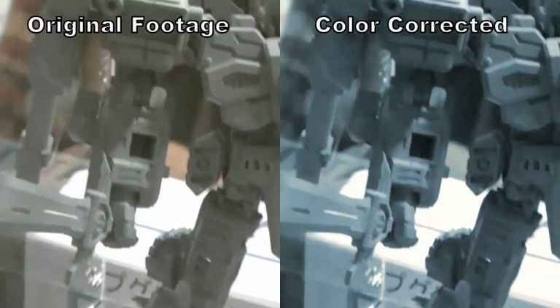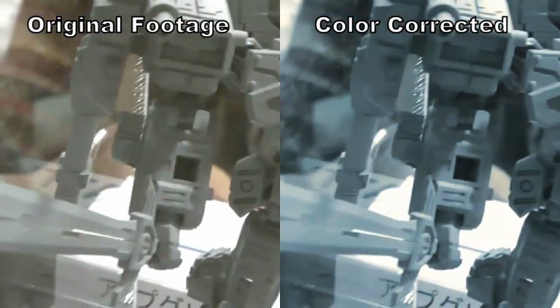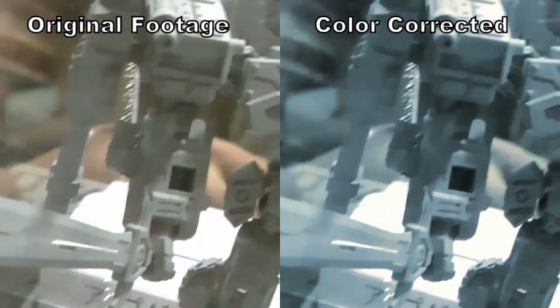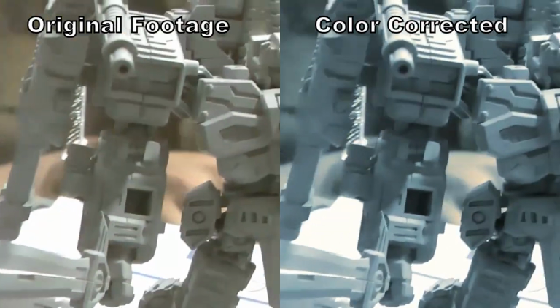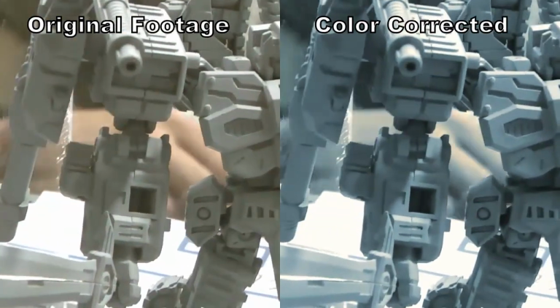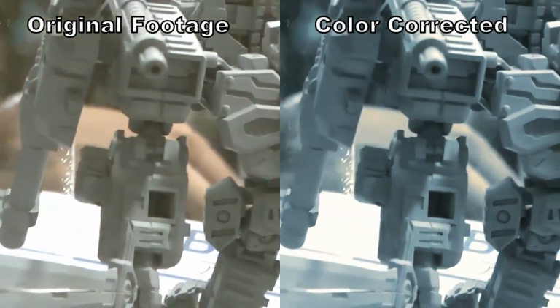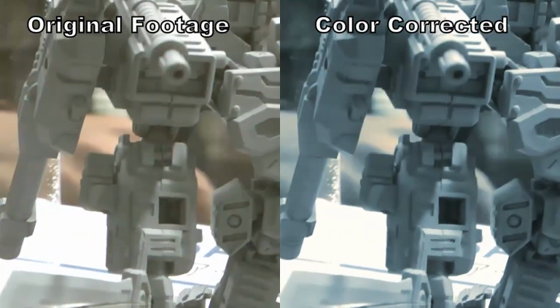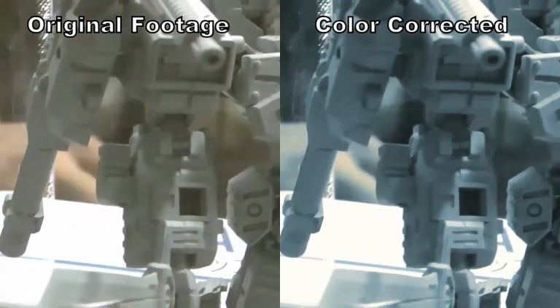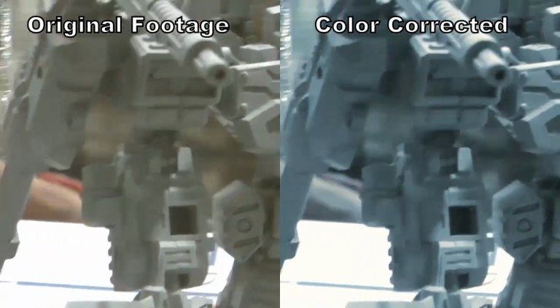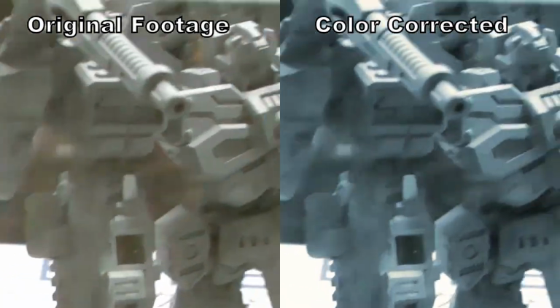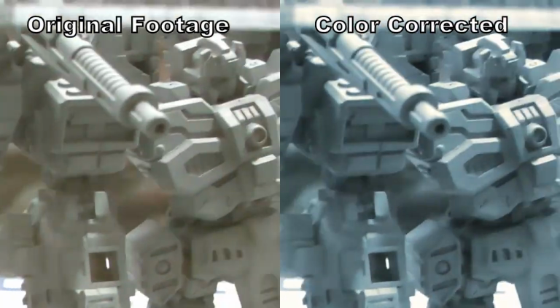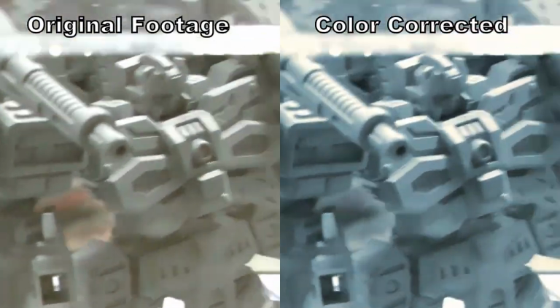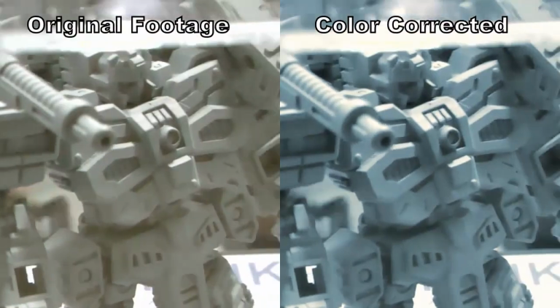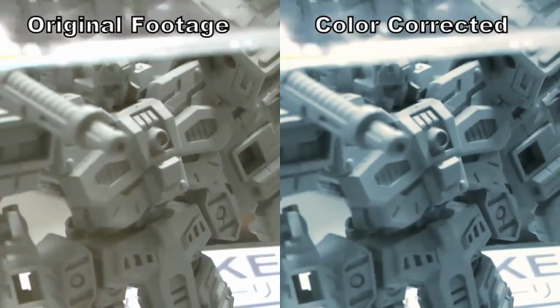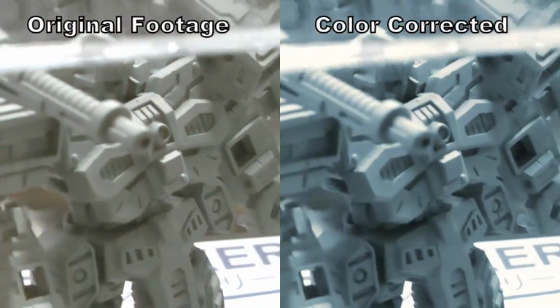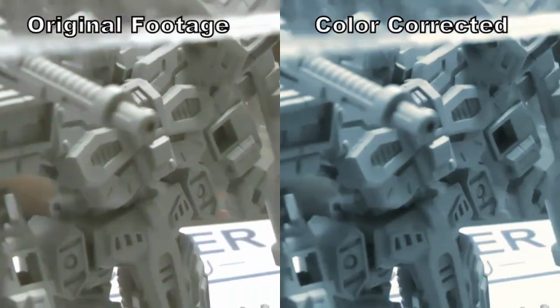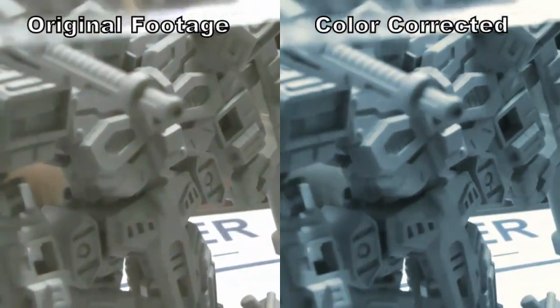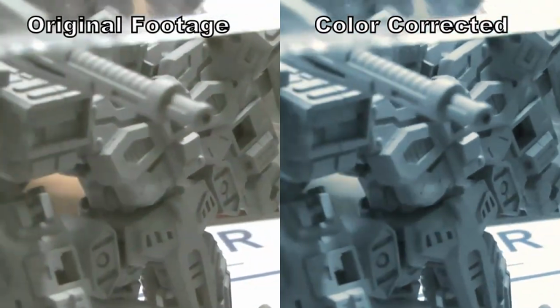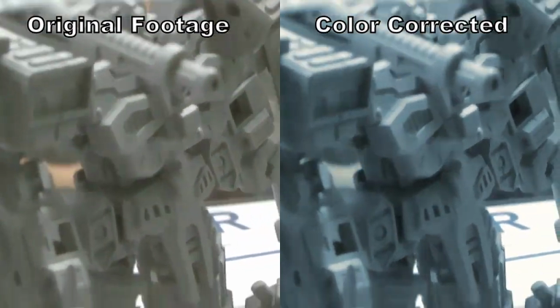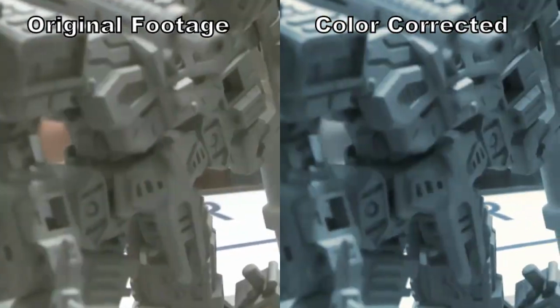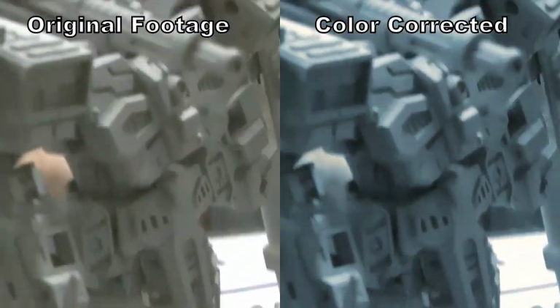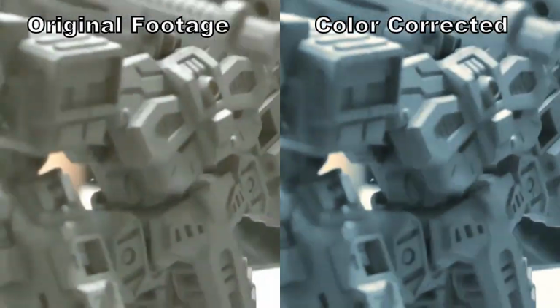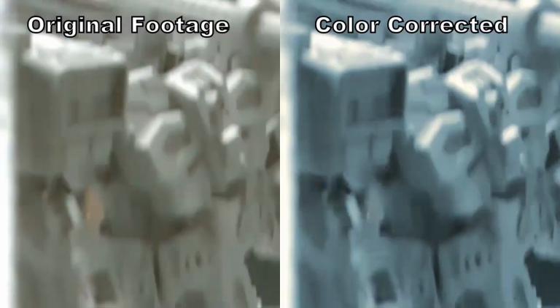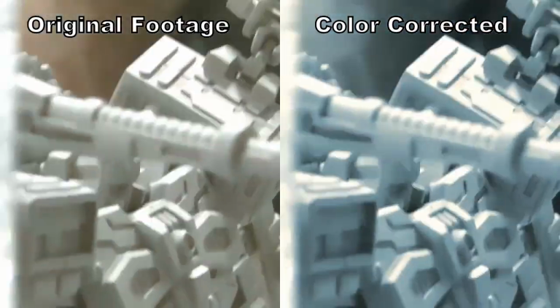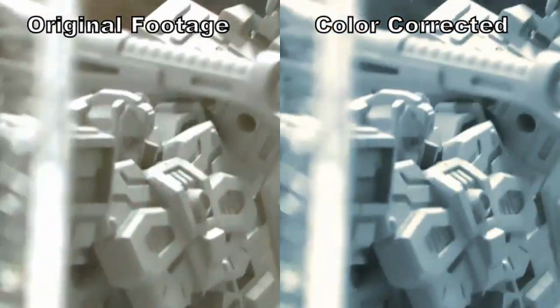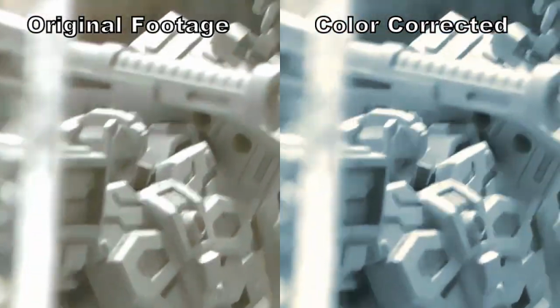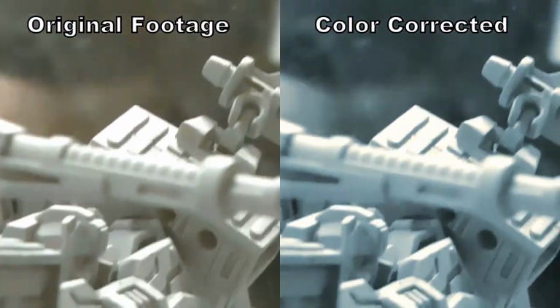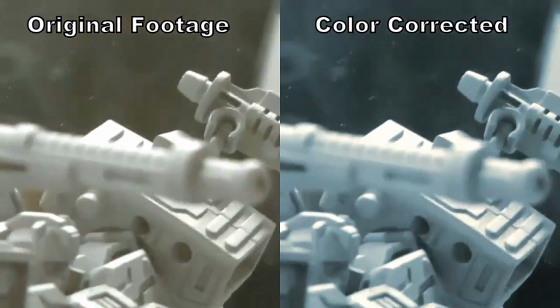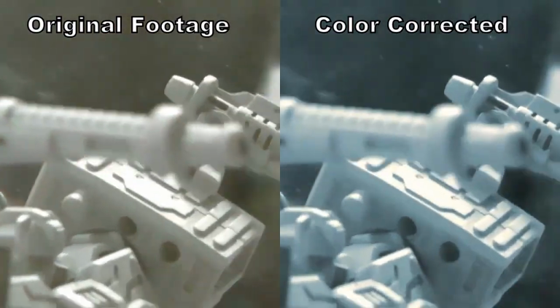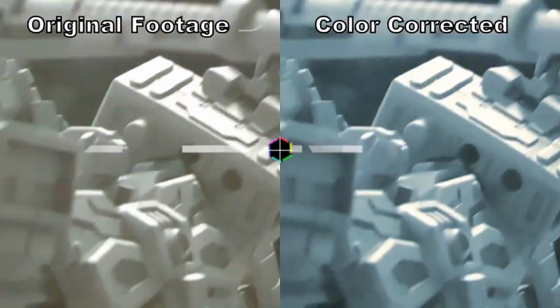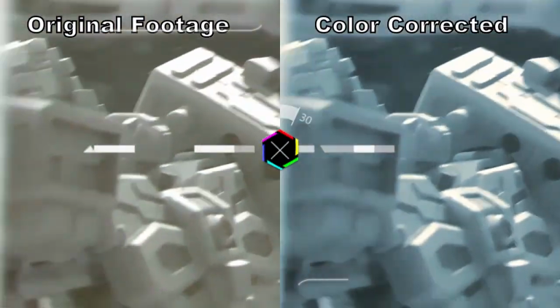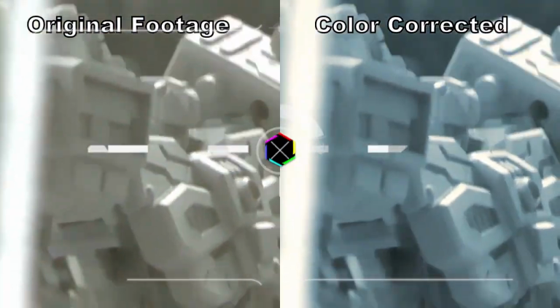The color correction wheels are tremendously useful for color correction tasks and are available exclusively in HitFilm Ultima.